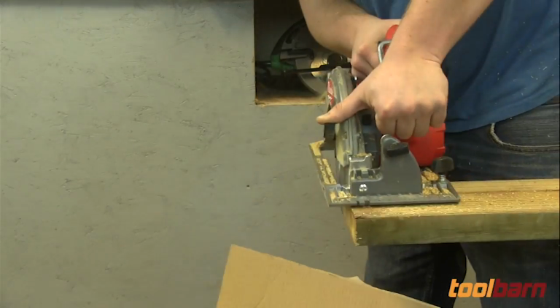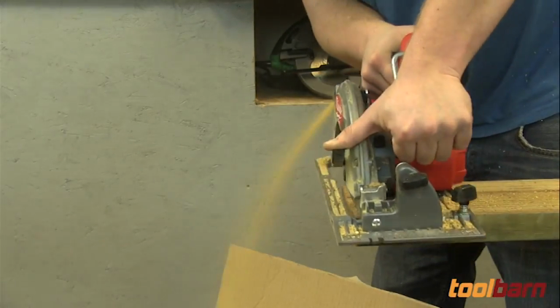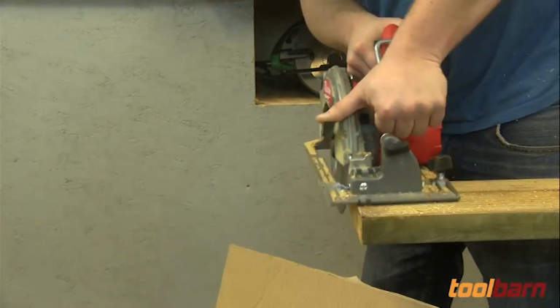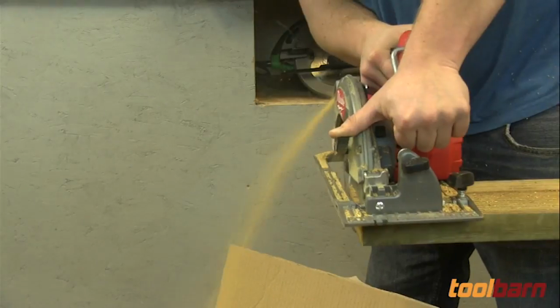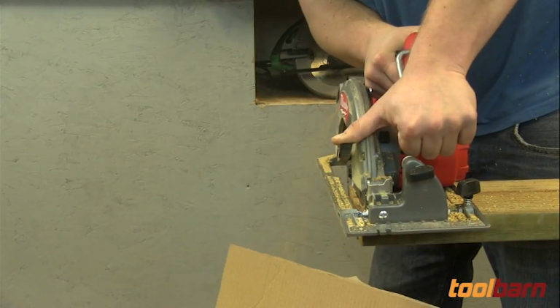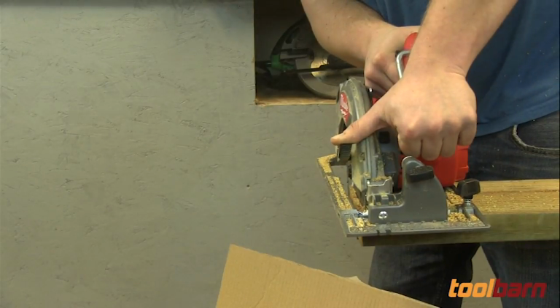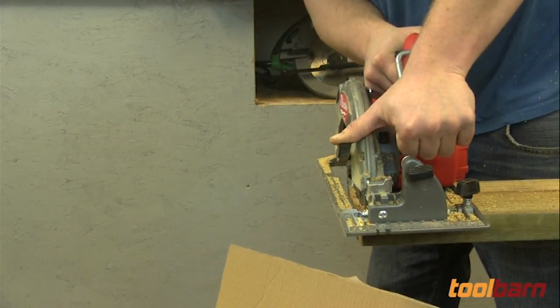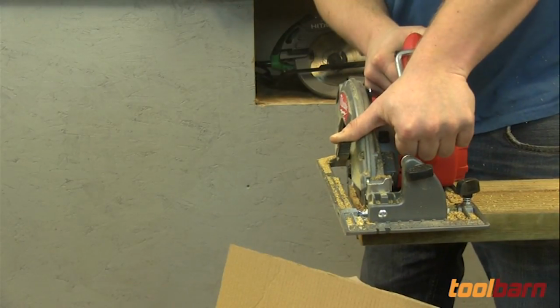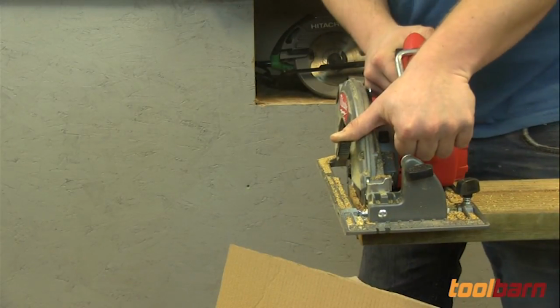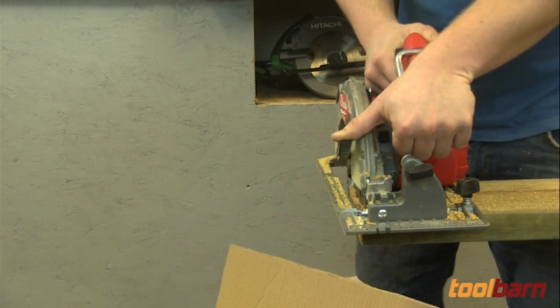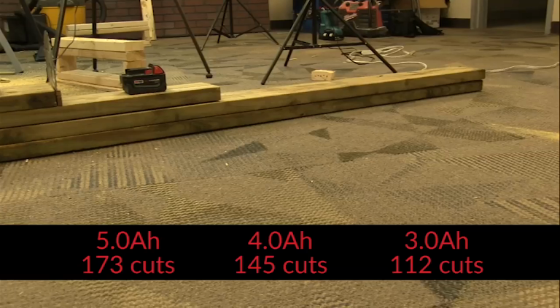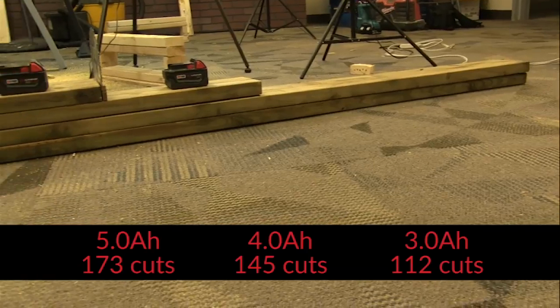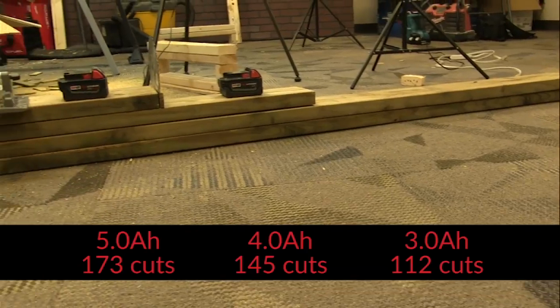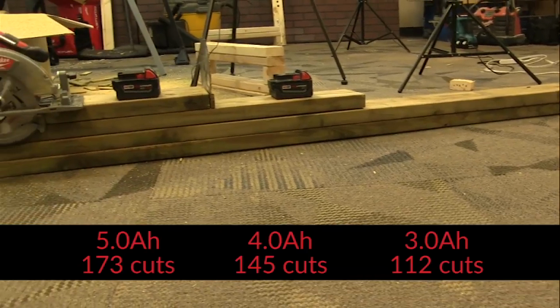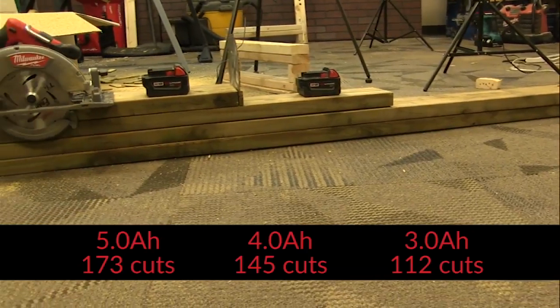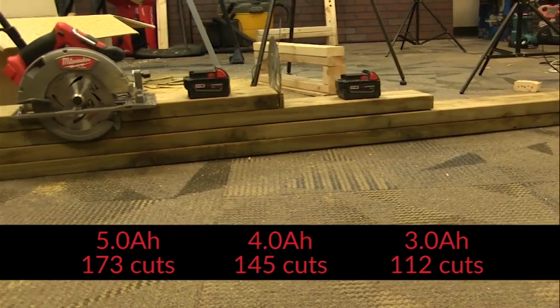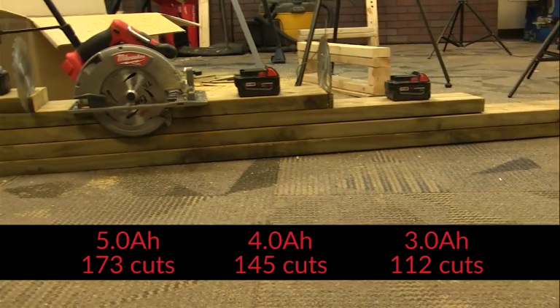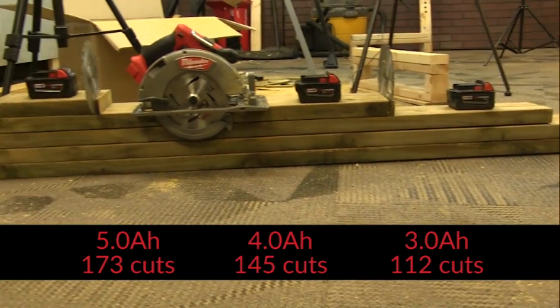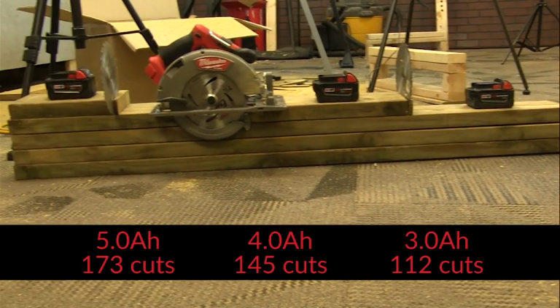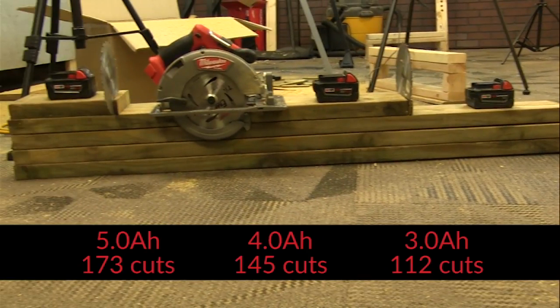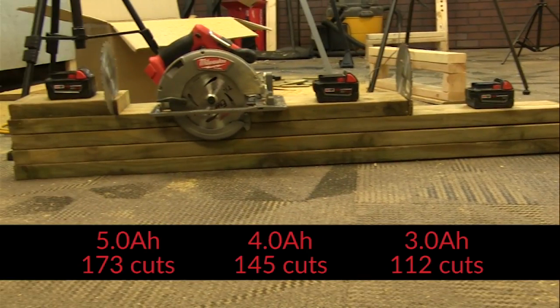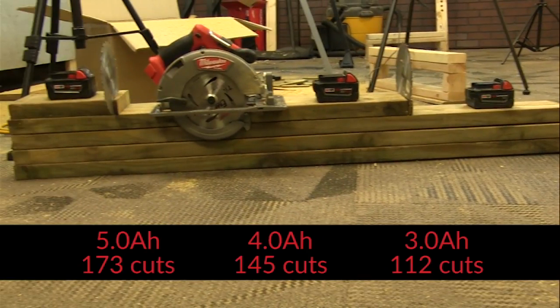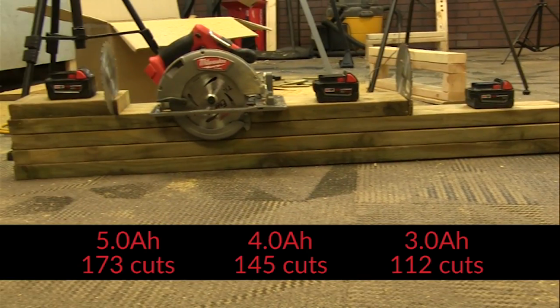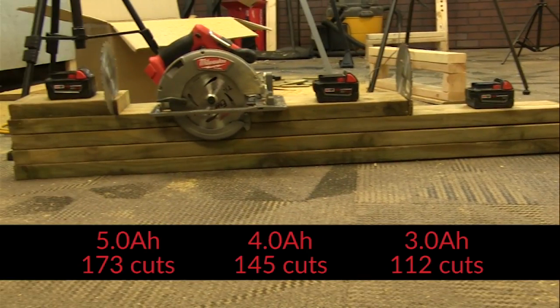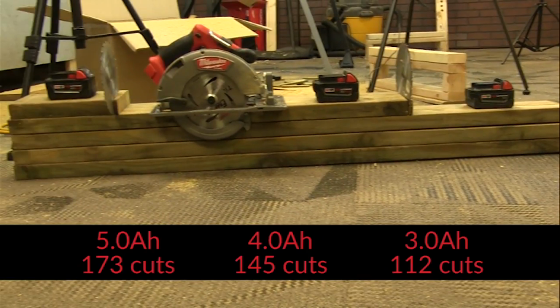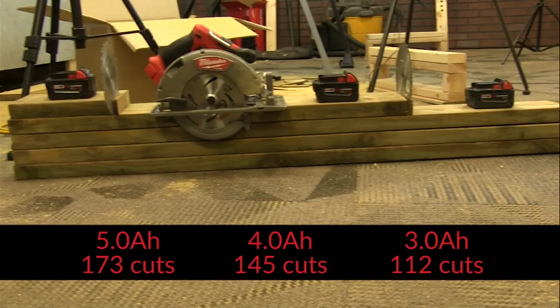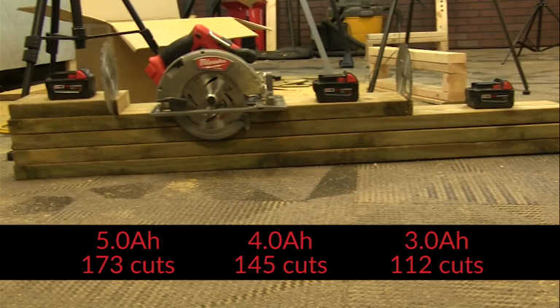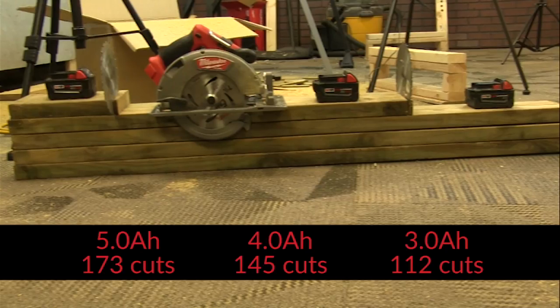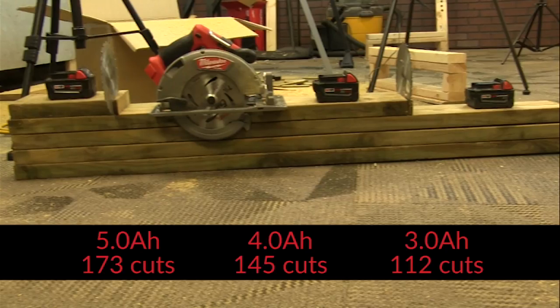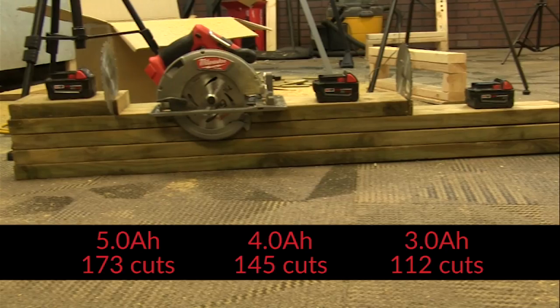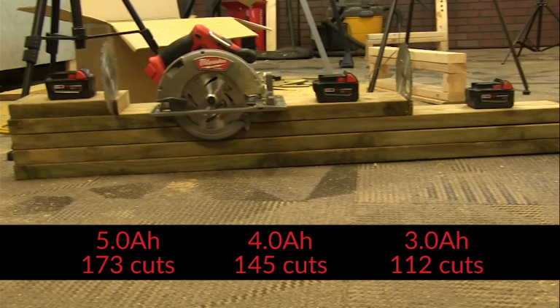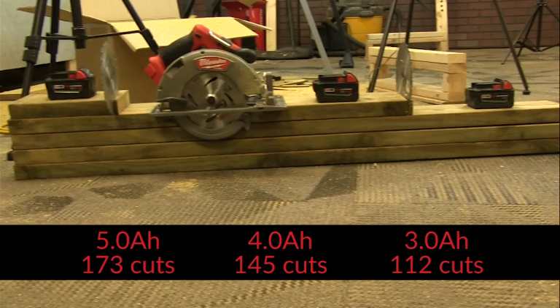The 5 amp hour battery got 173 cuts, the 4 amp hour got 145, and the 3 amp hour ended up with about 112 or so.